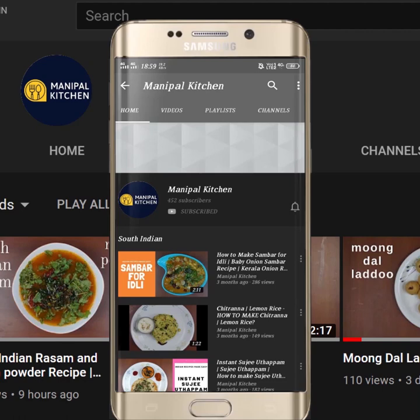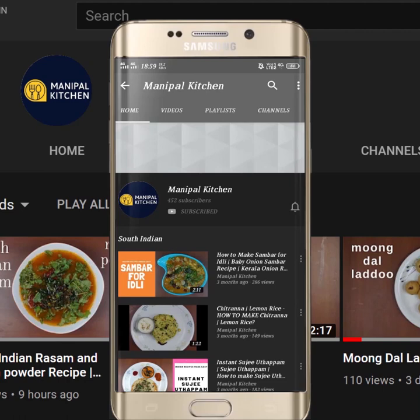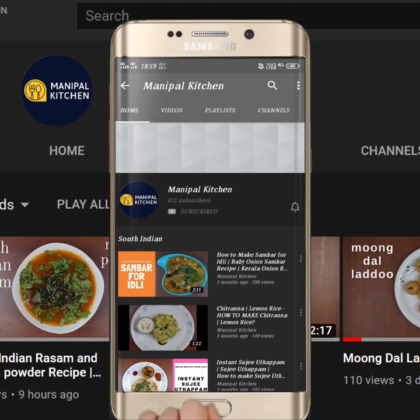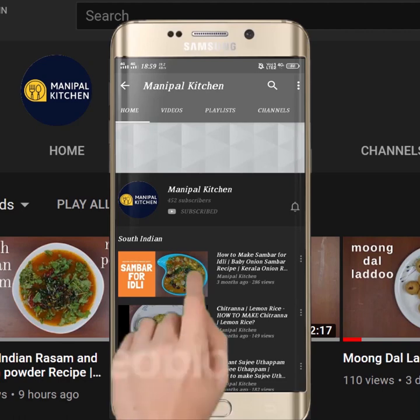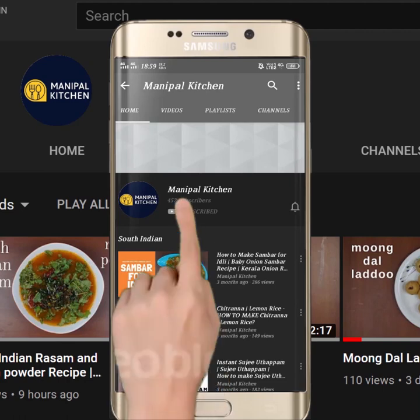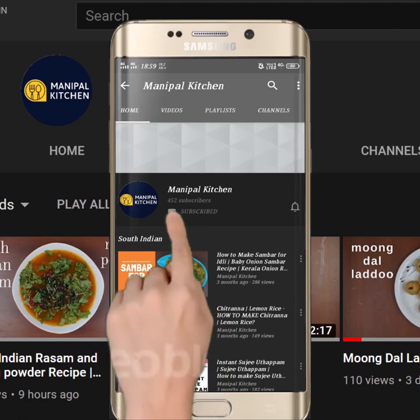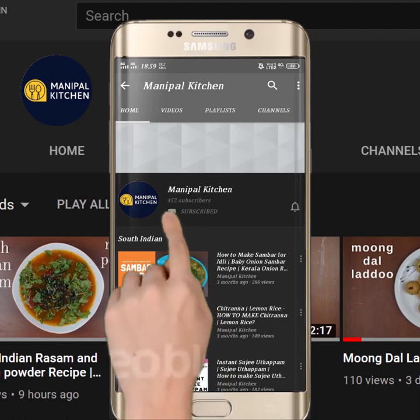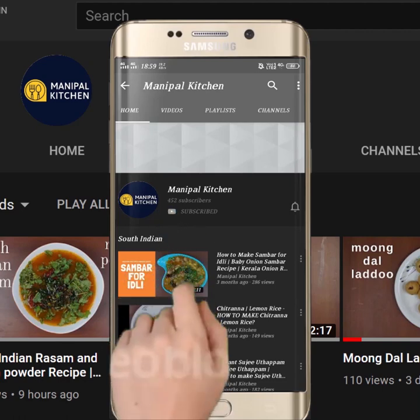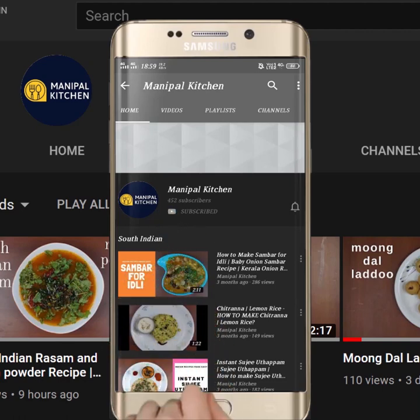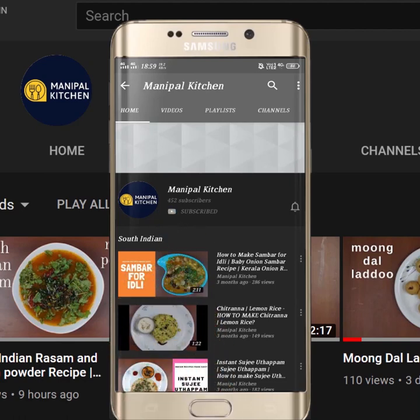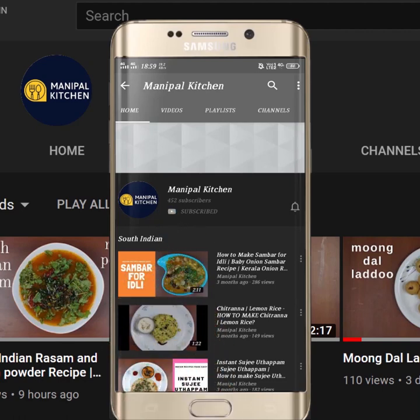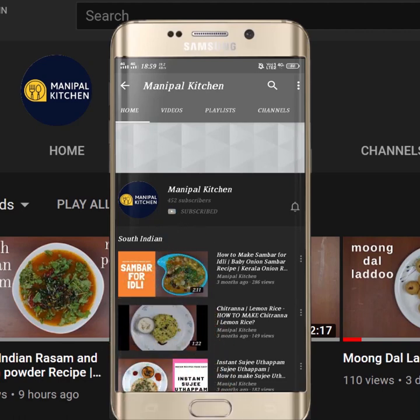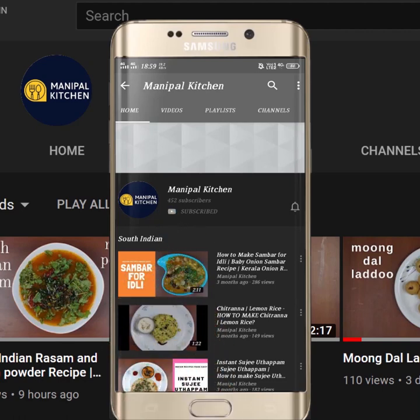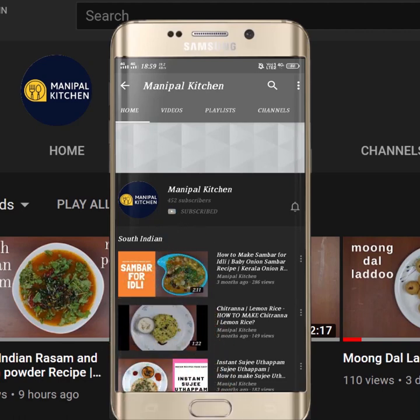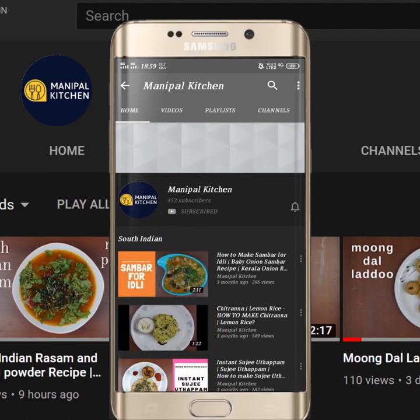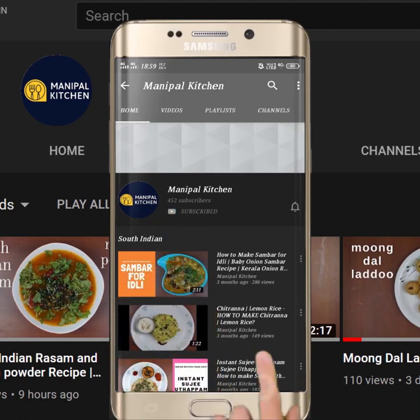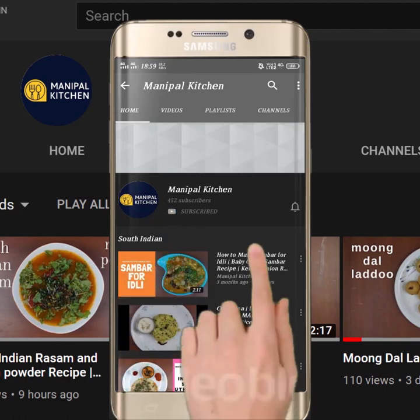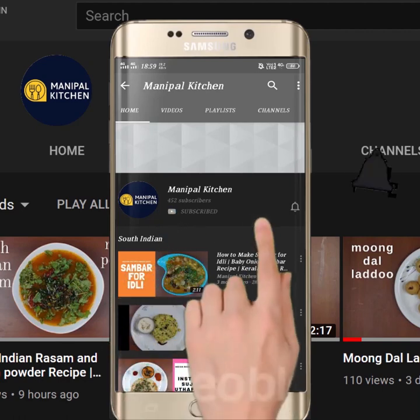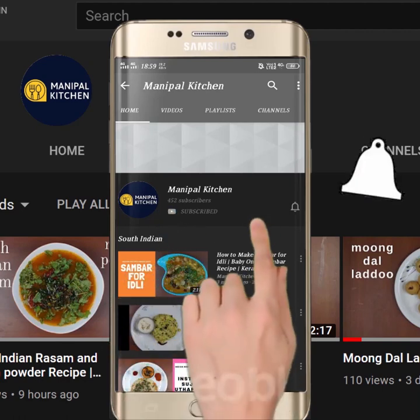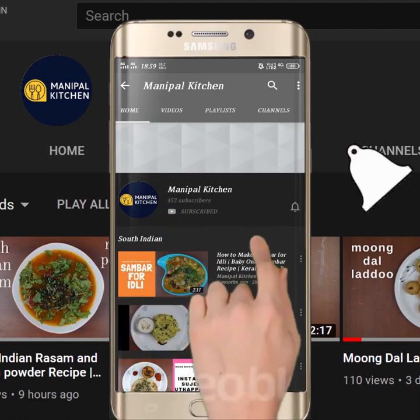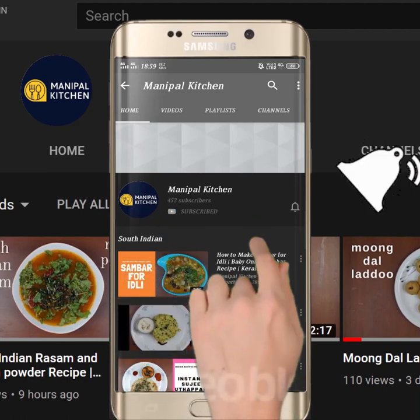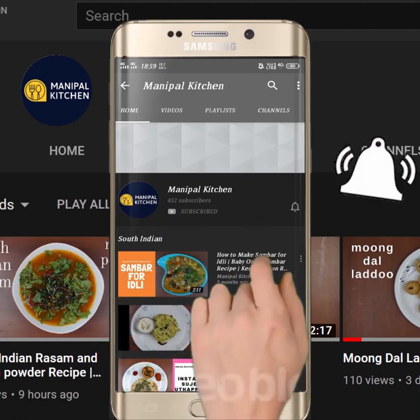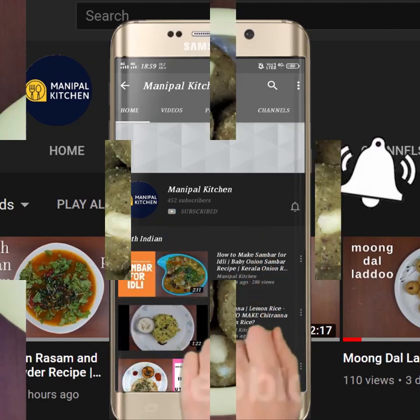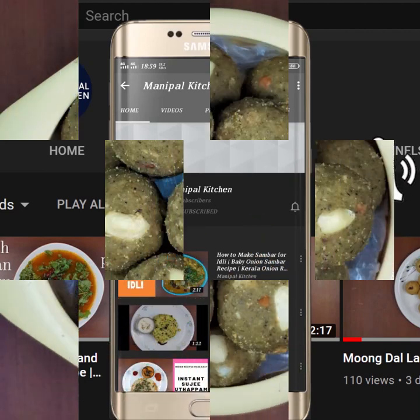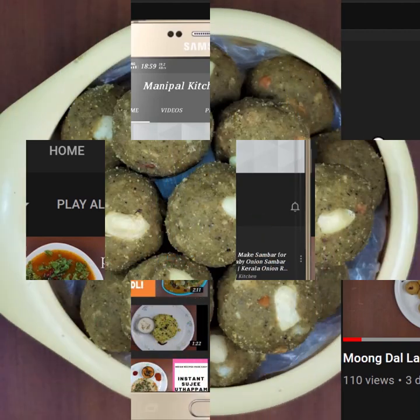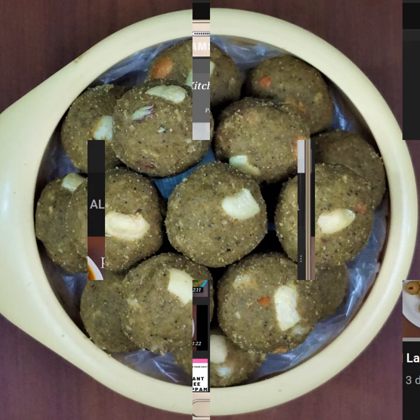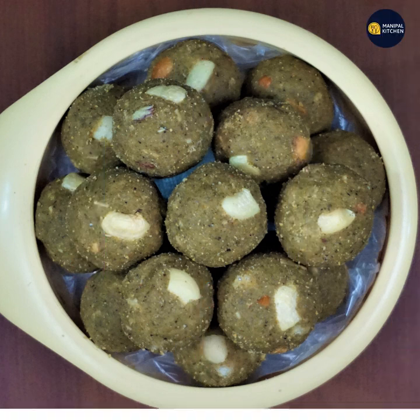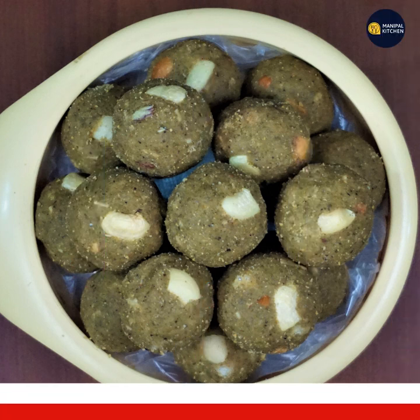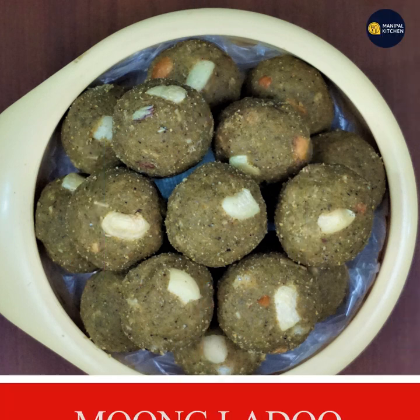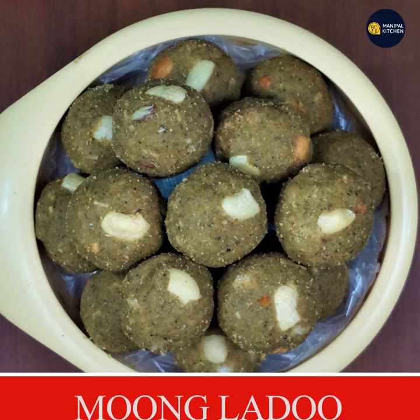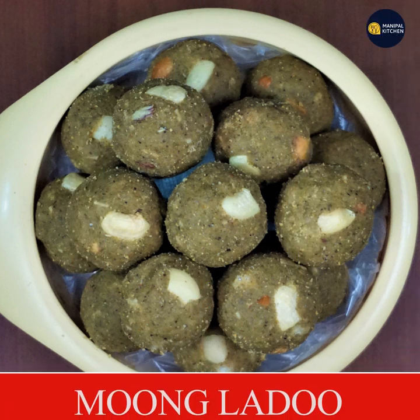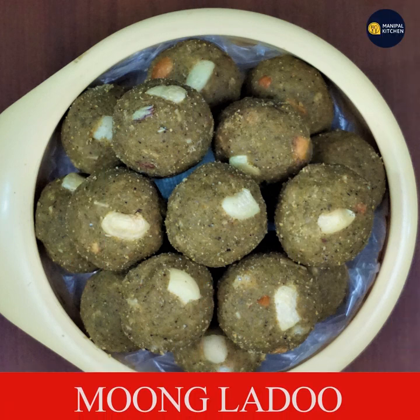Subscribe now and press the bell icon, never miss an update. Welcome to Chandra Akari.